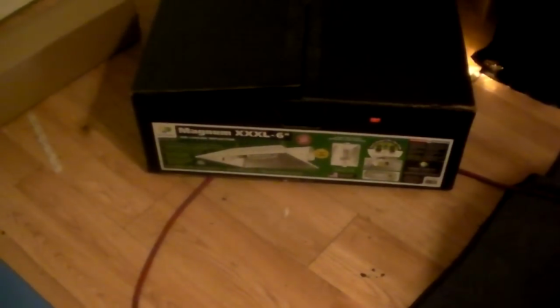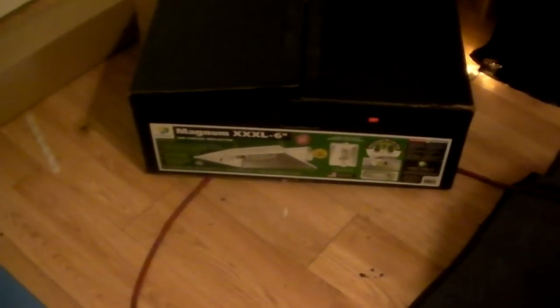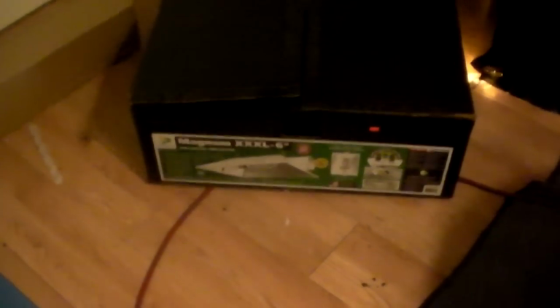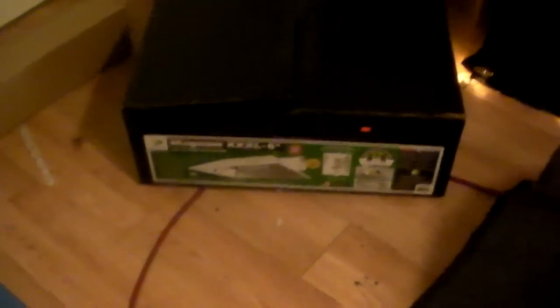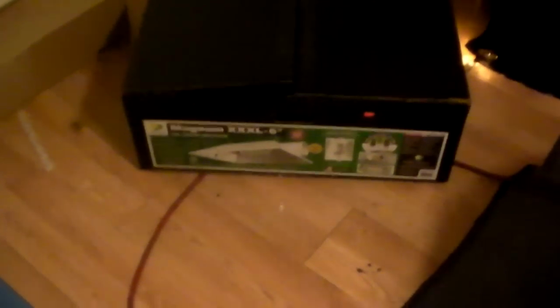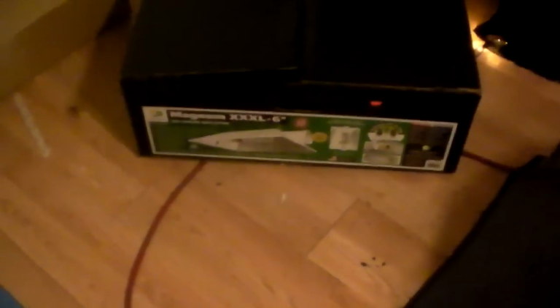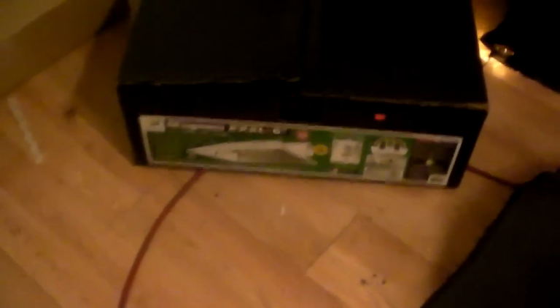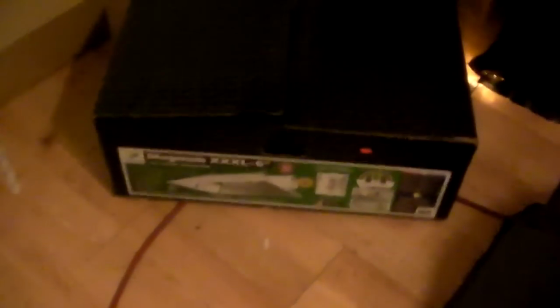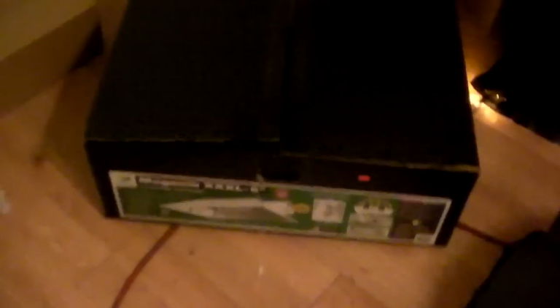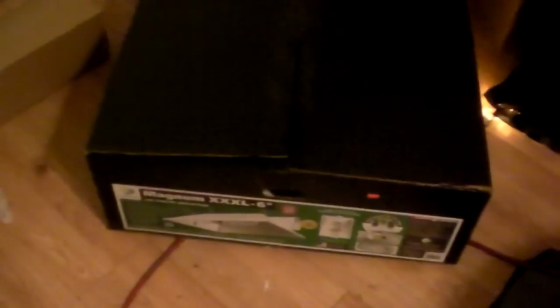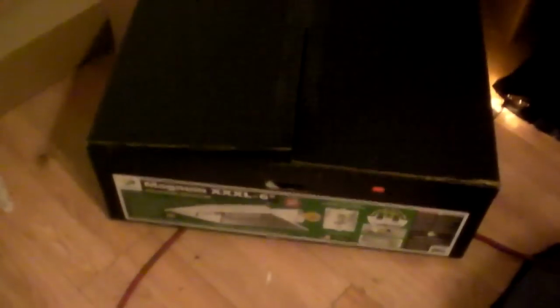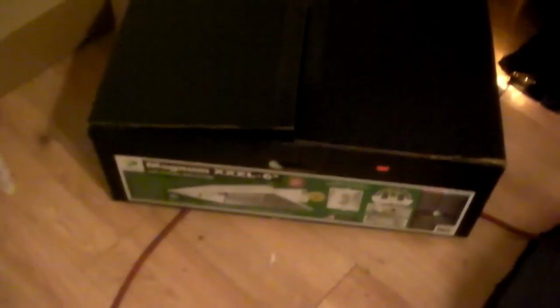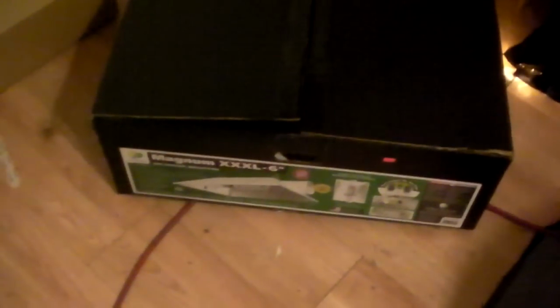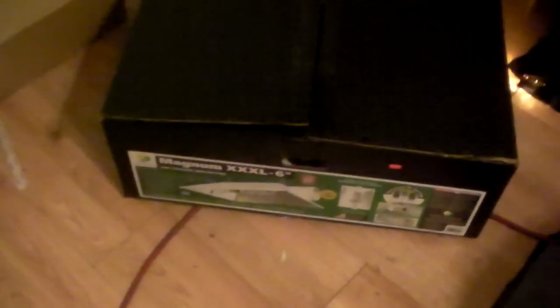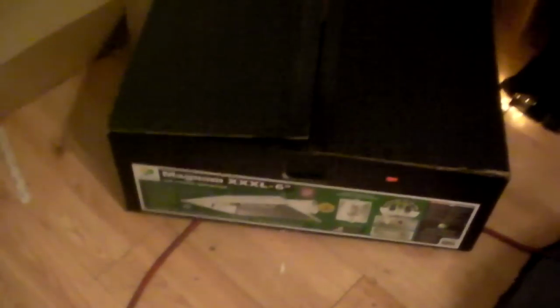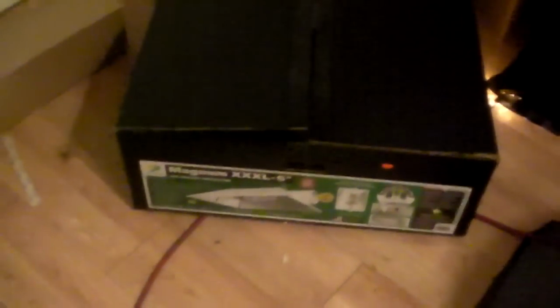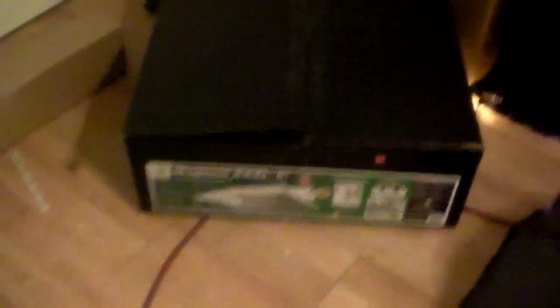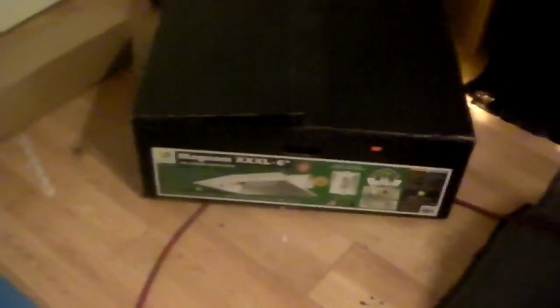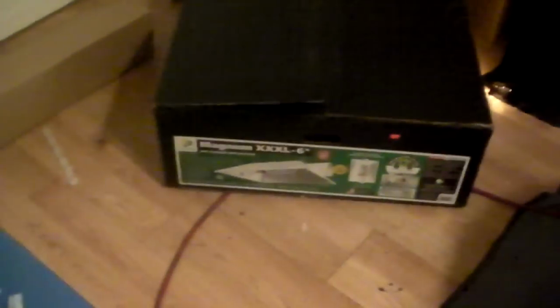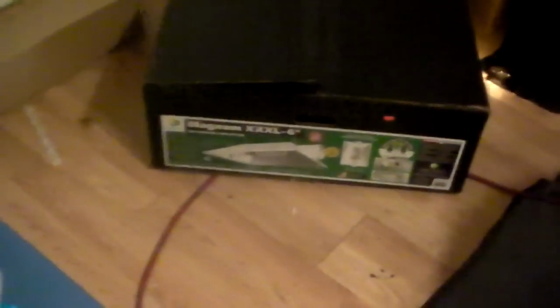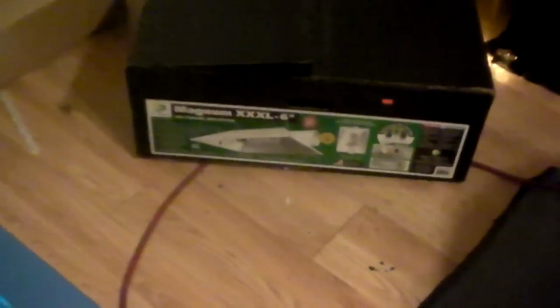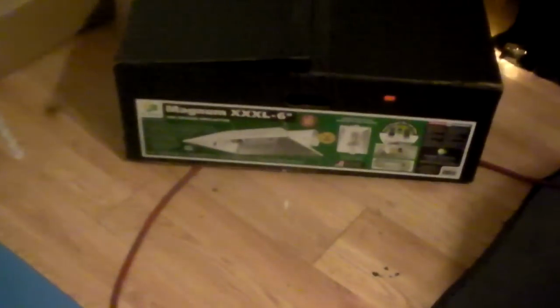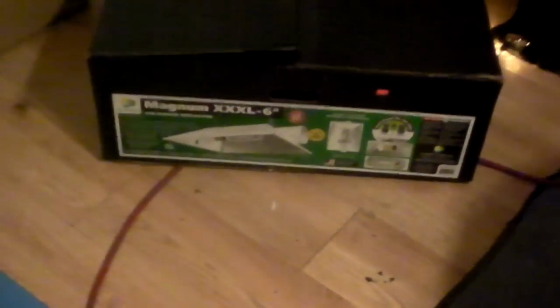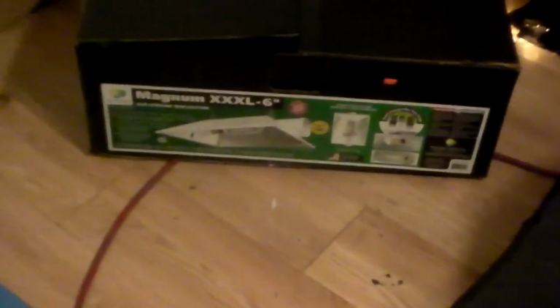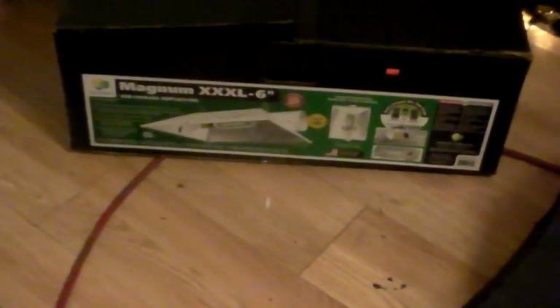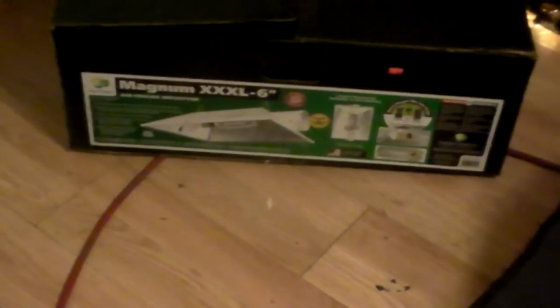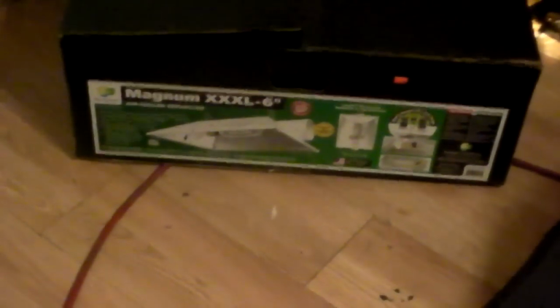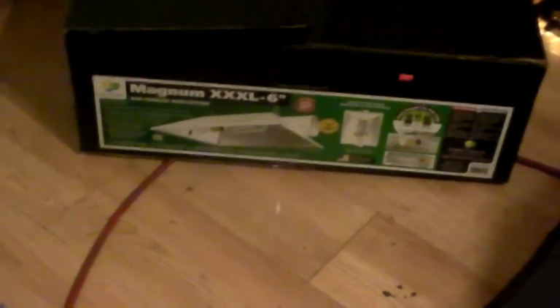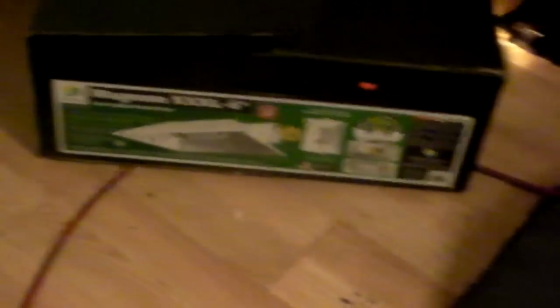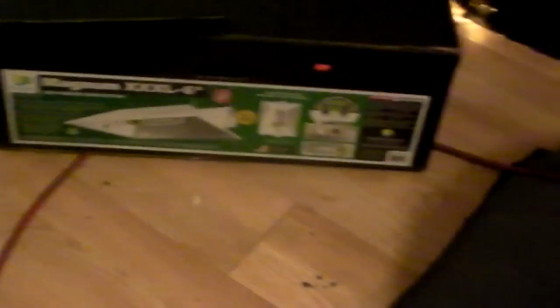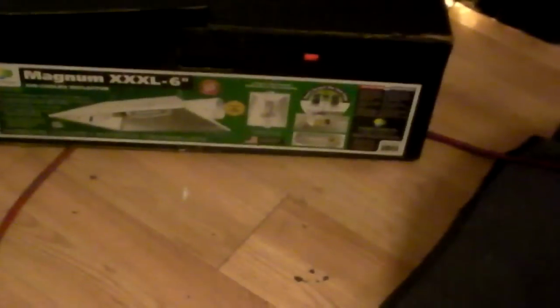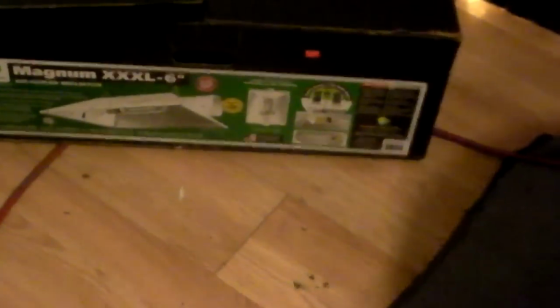What's up, Weetubers? Time for an upgrade, man. Got the Magnum XXXL, the Ocho.